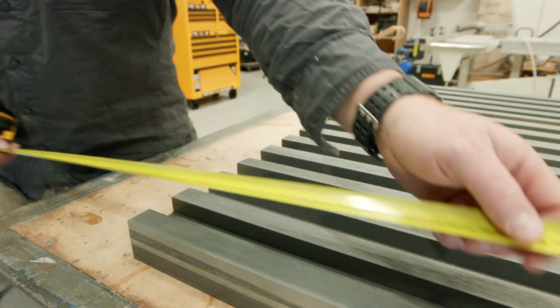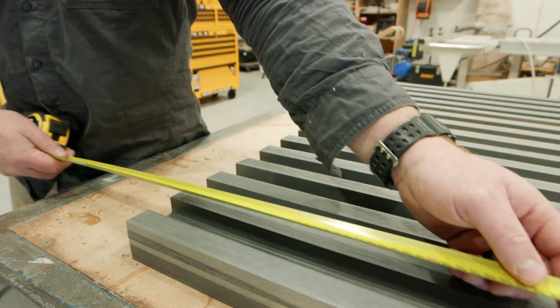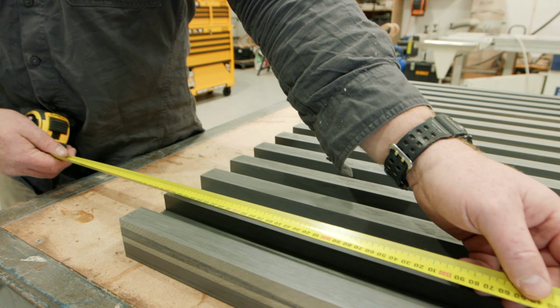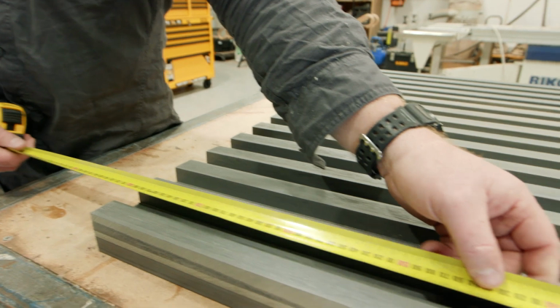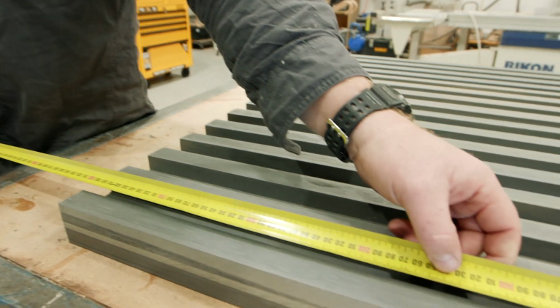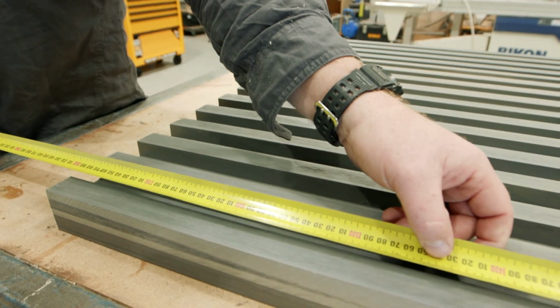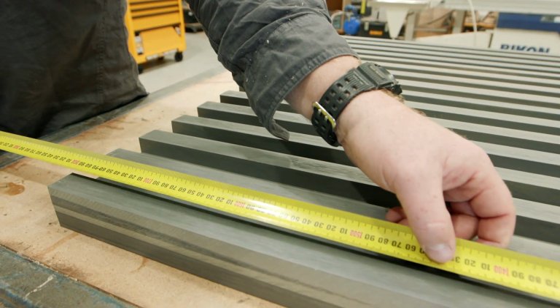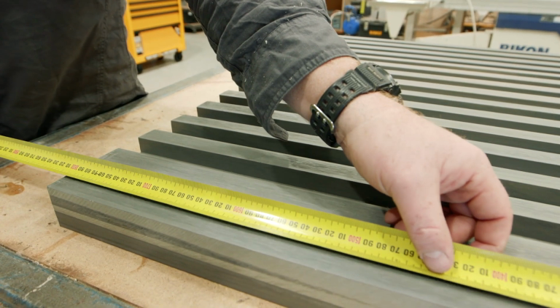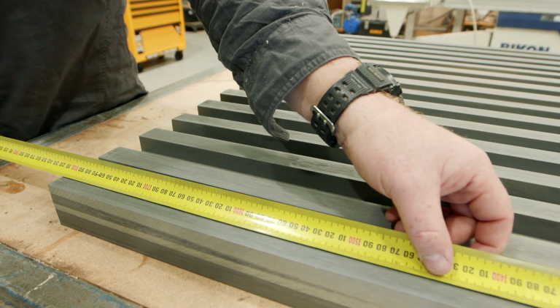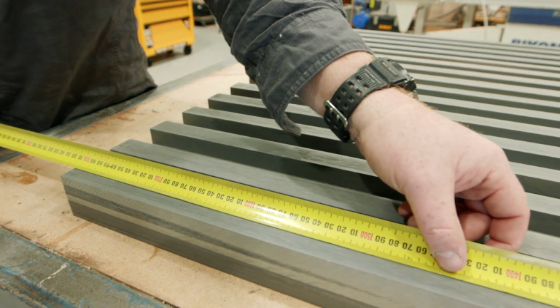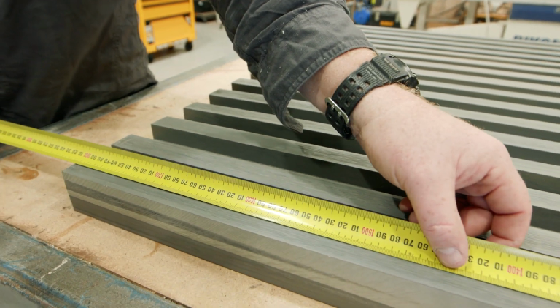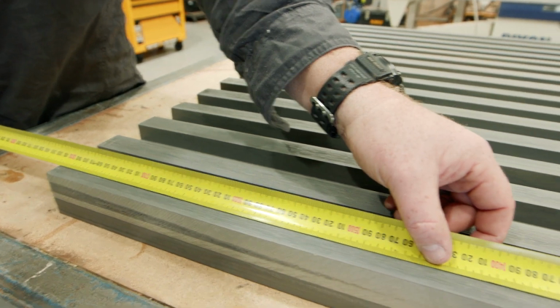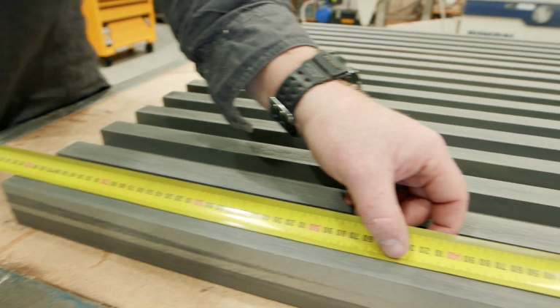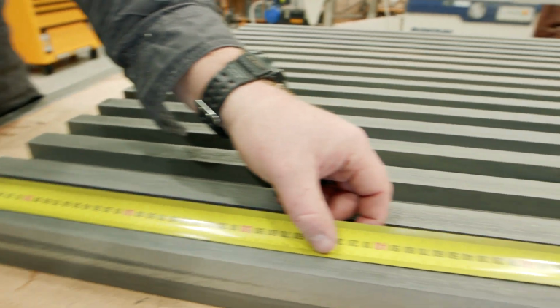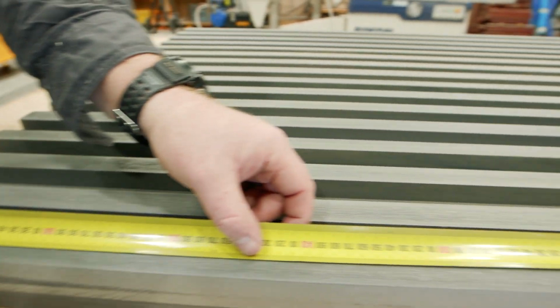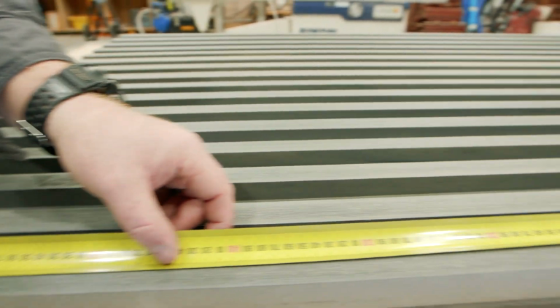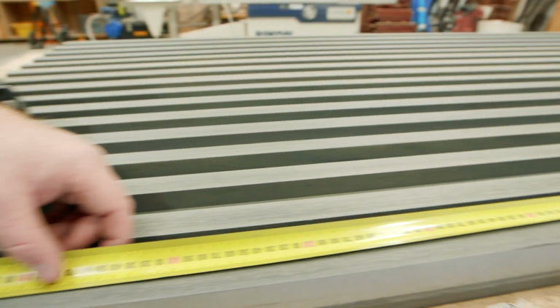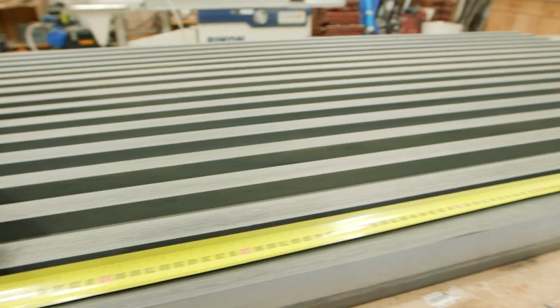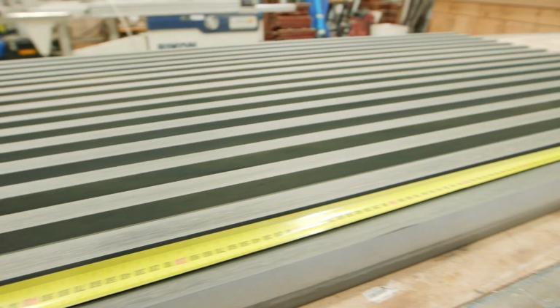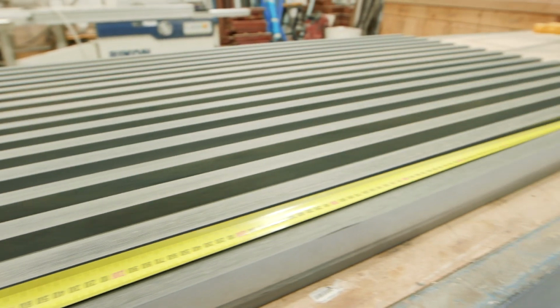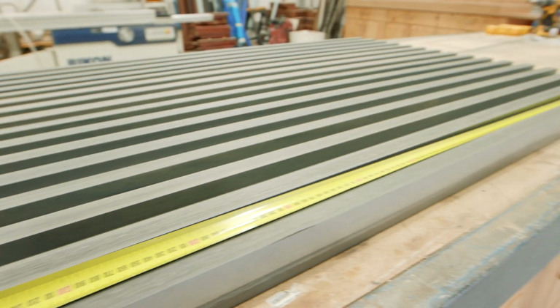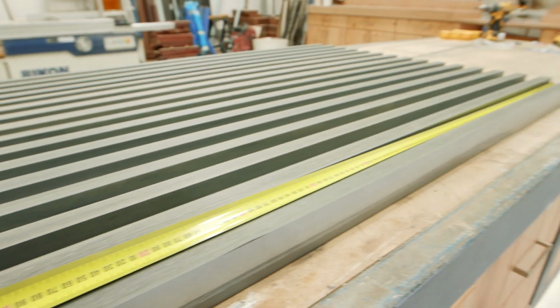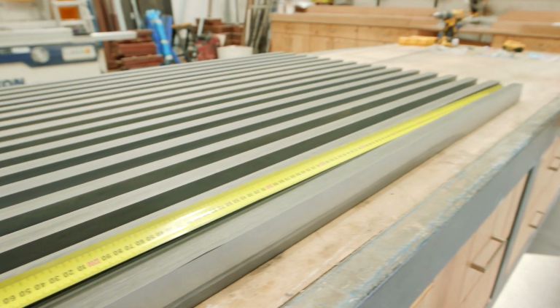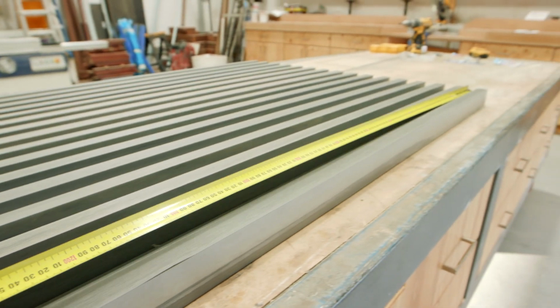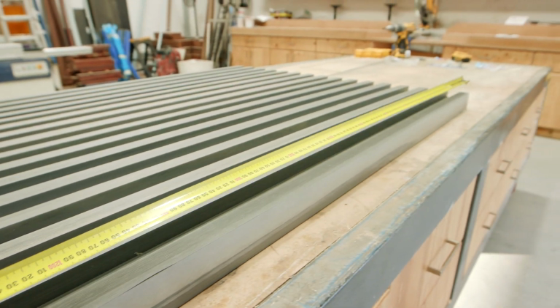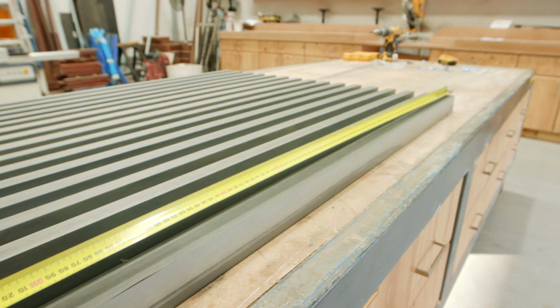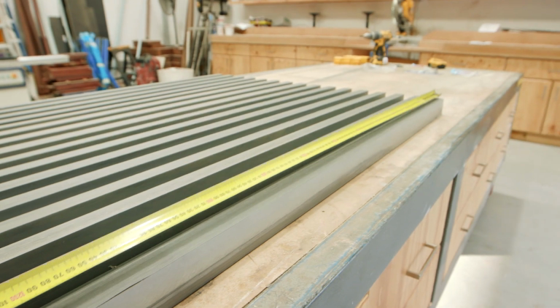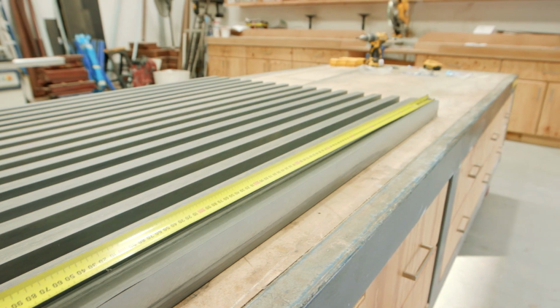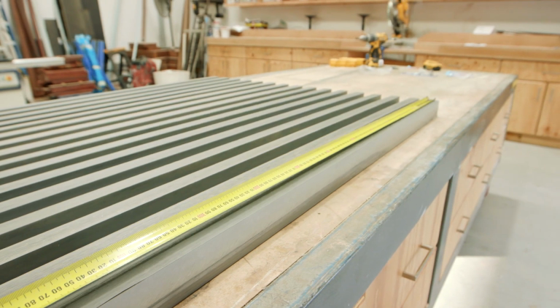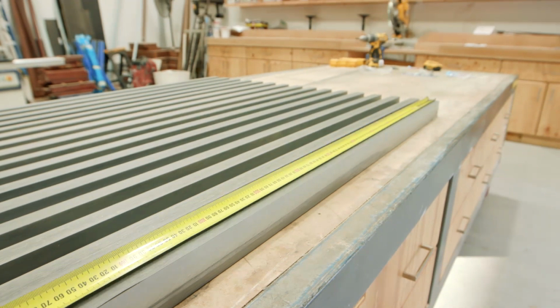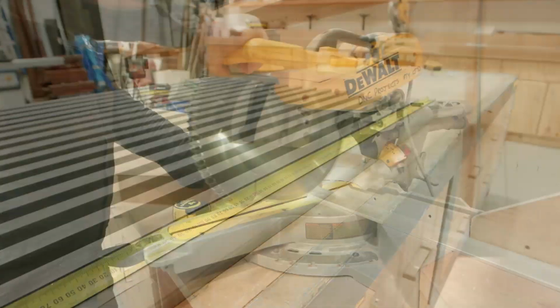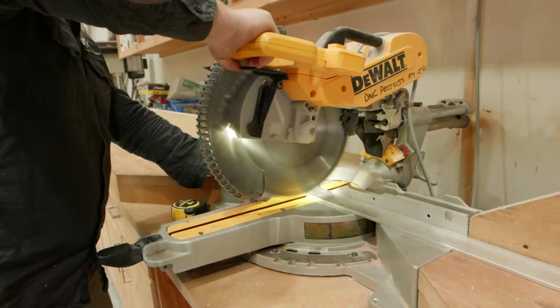Measure the hinge side of the gate and cut the aluminium flat bar to size. This will allow you to easily install the gate hinges.